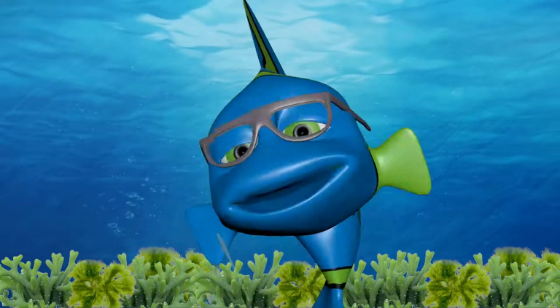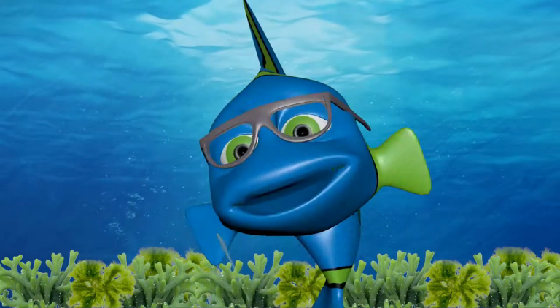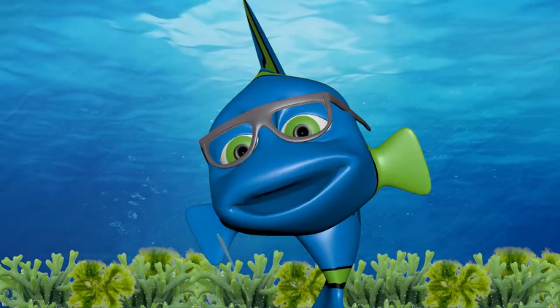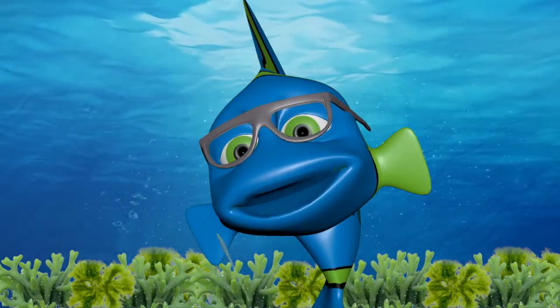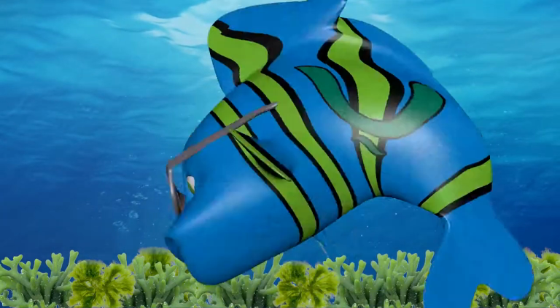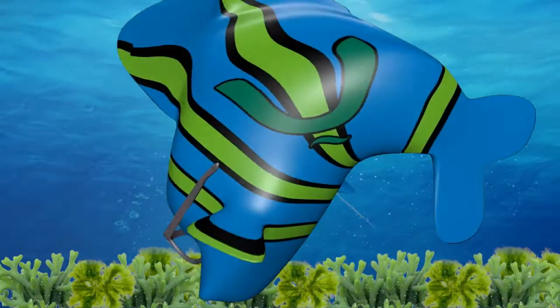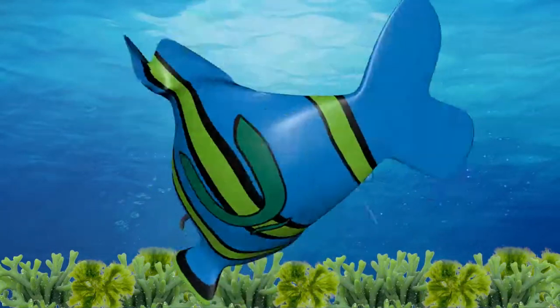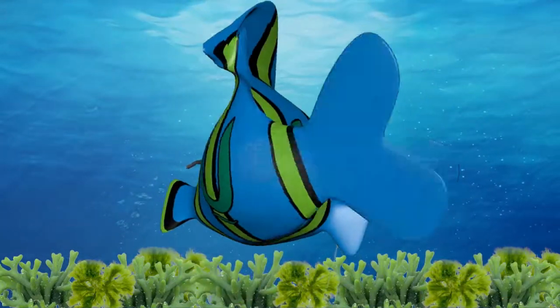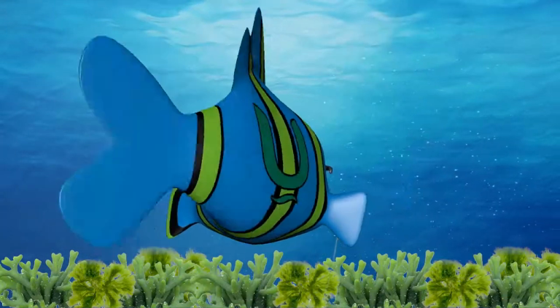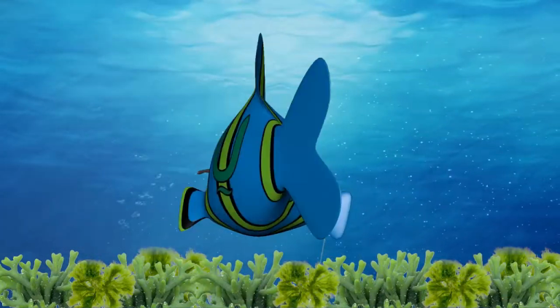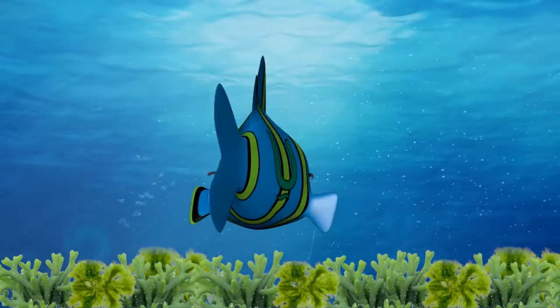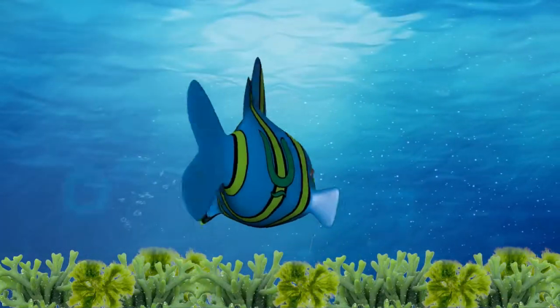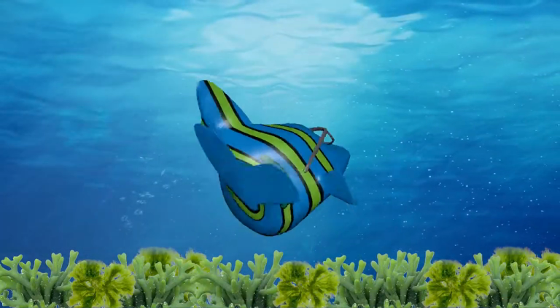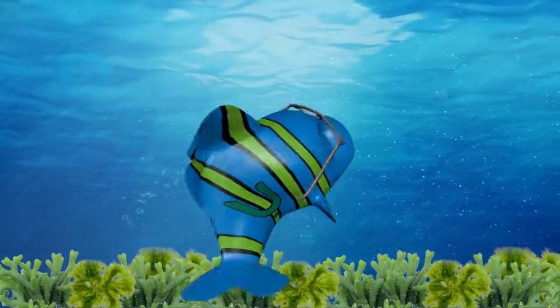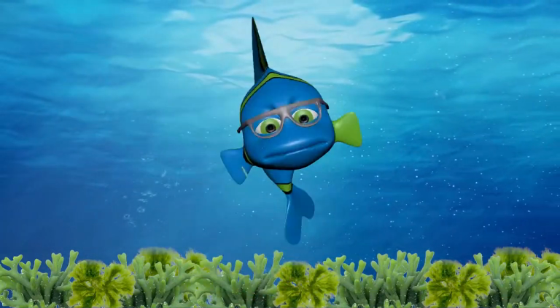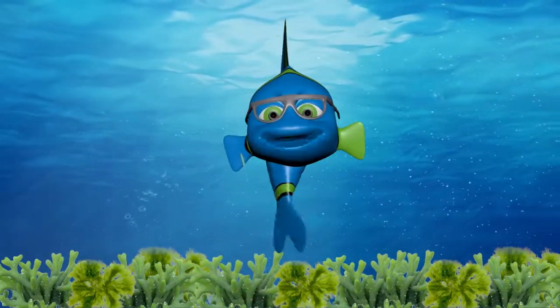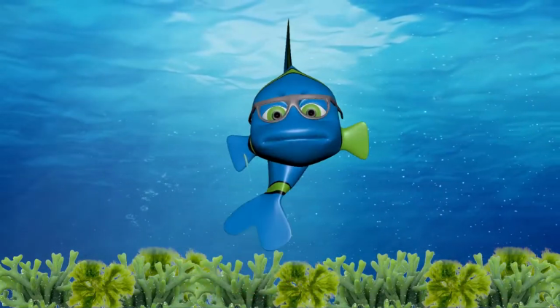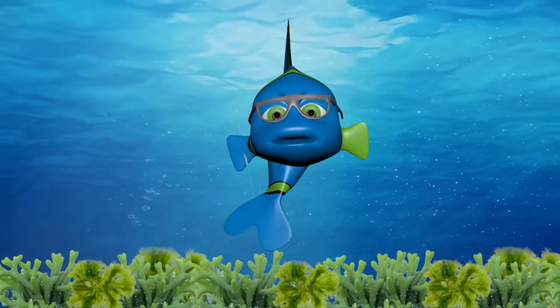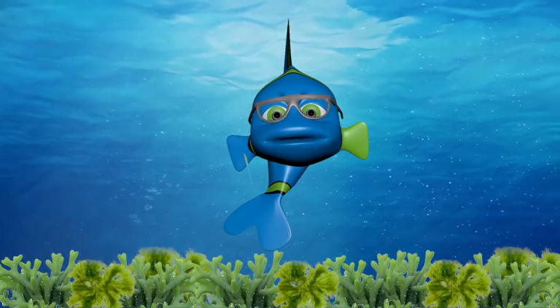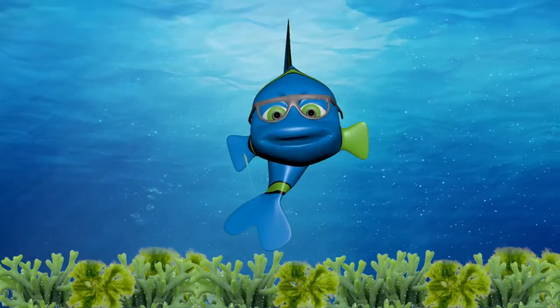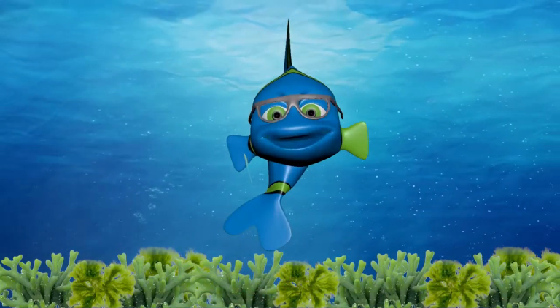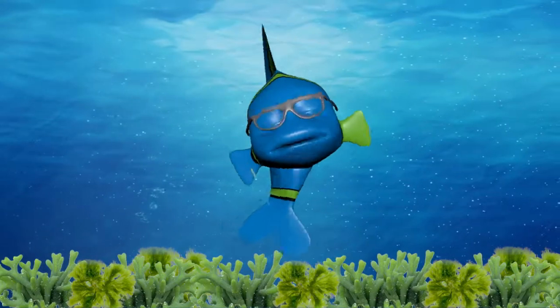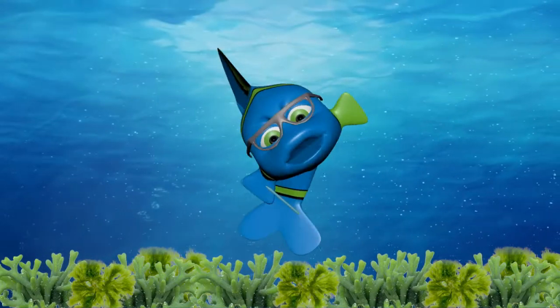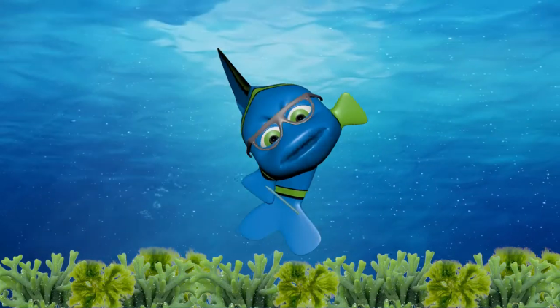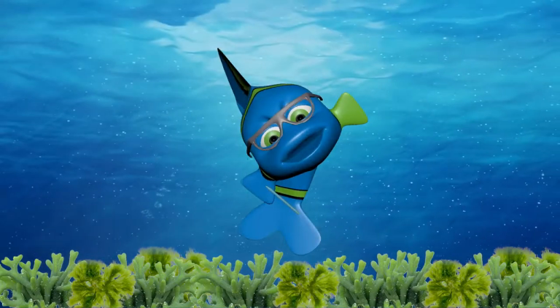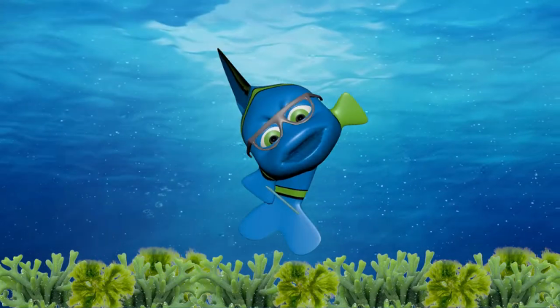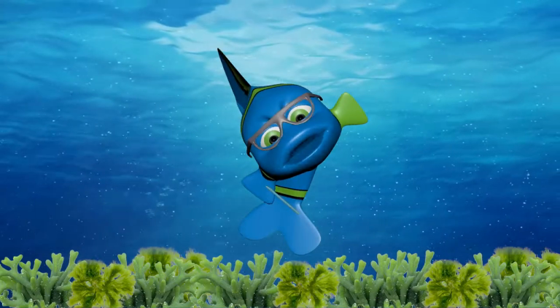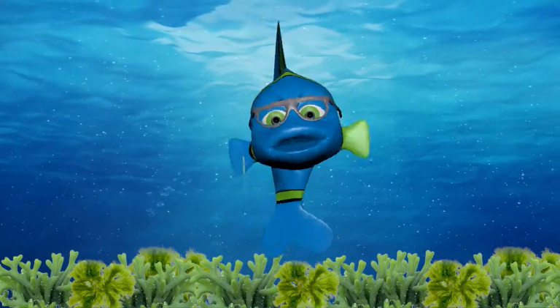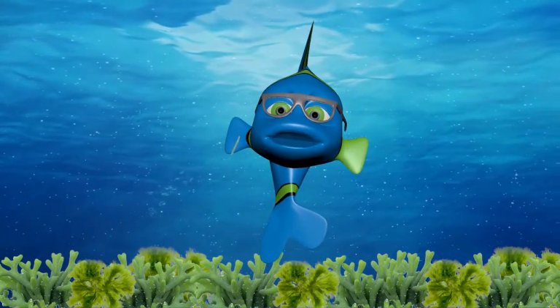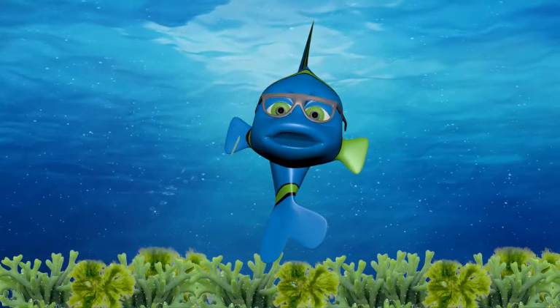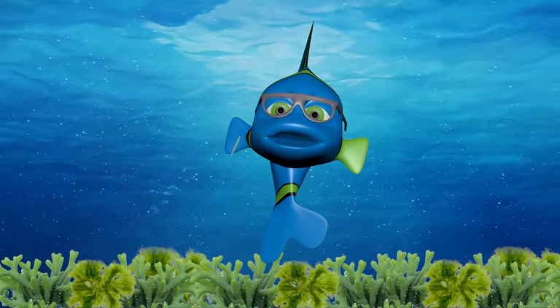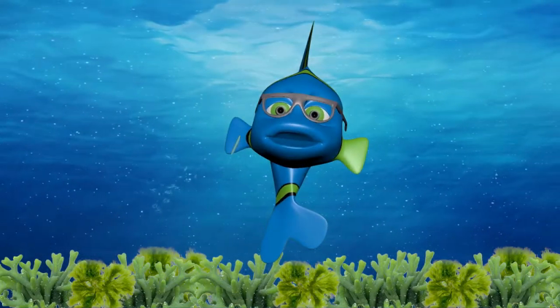Yoo-hoo! It's great you're back! Everything alright so far? Having a good time? Cool!